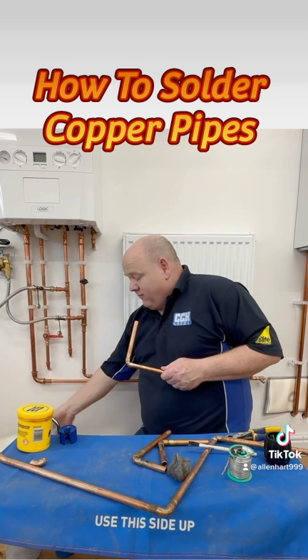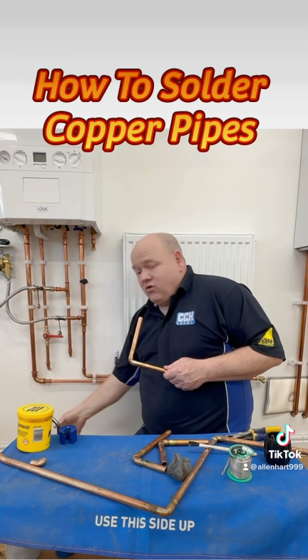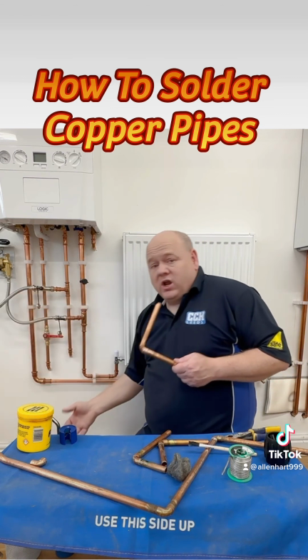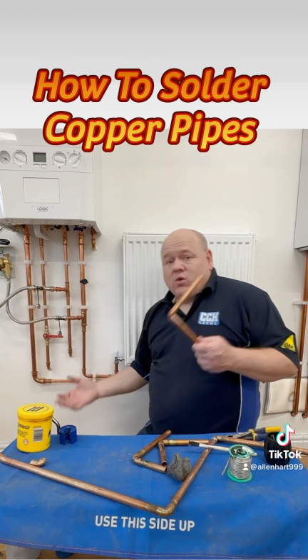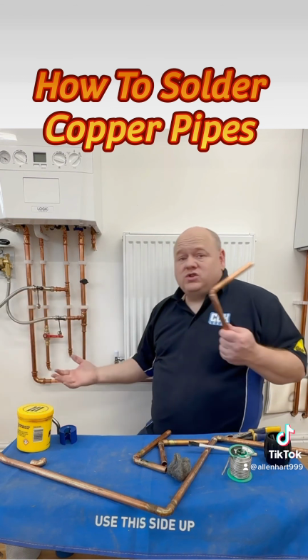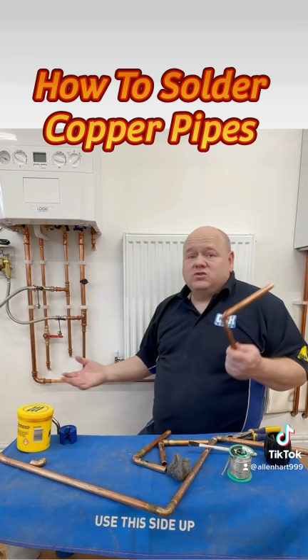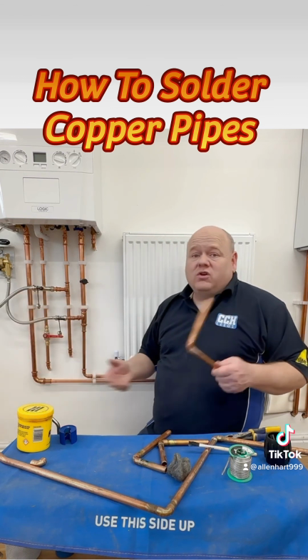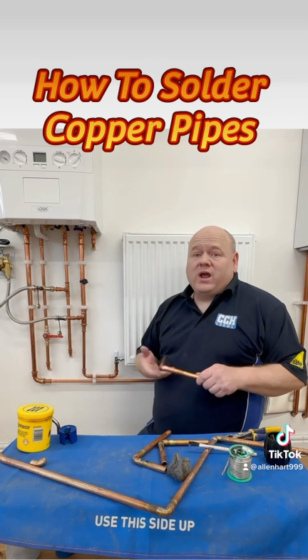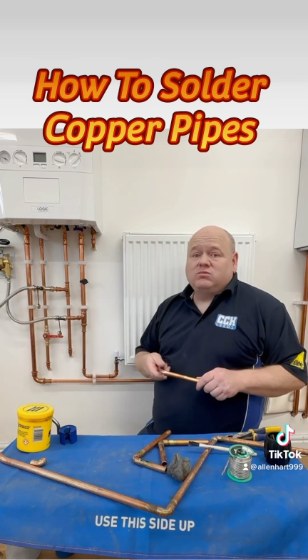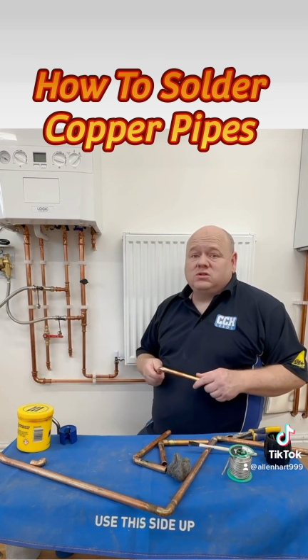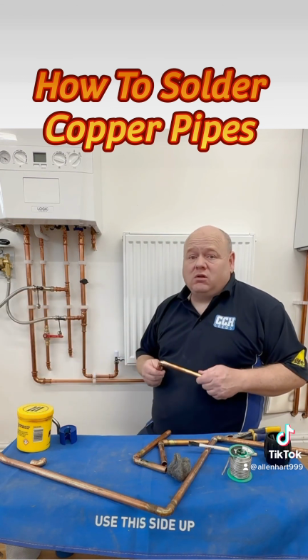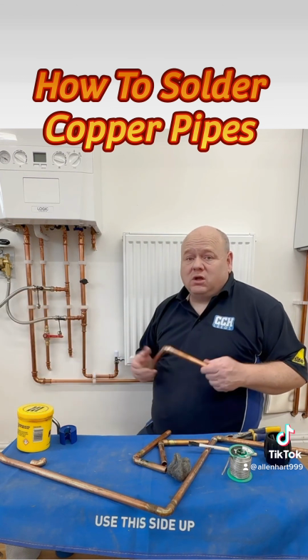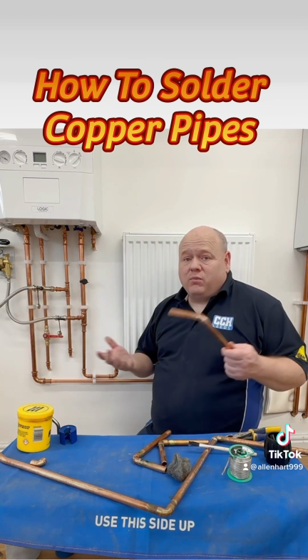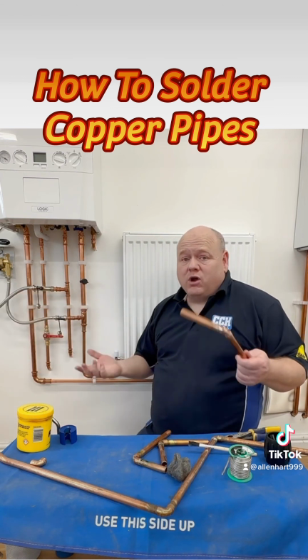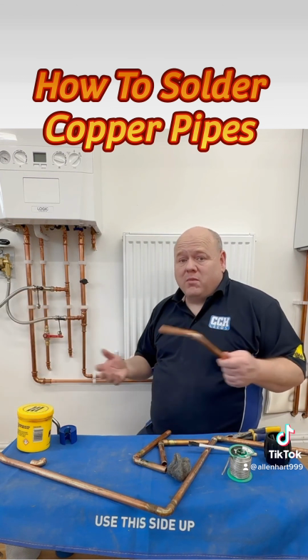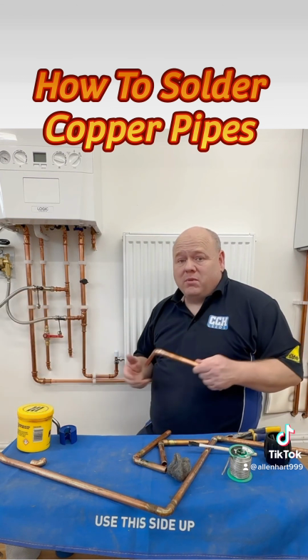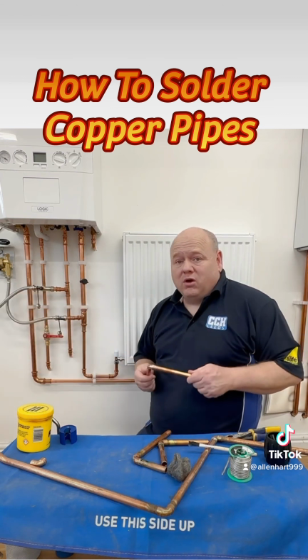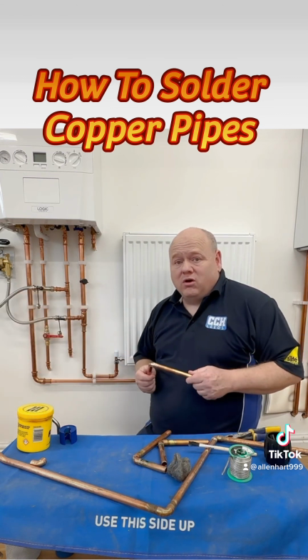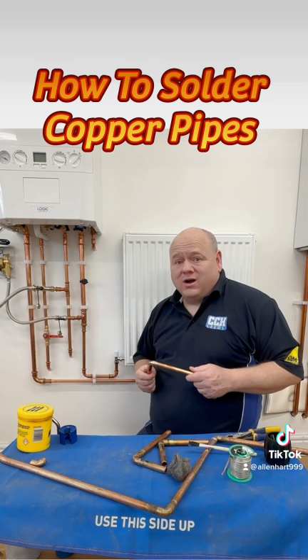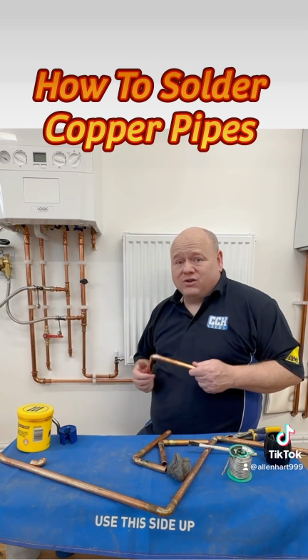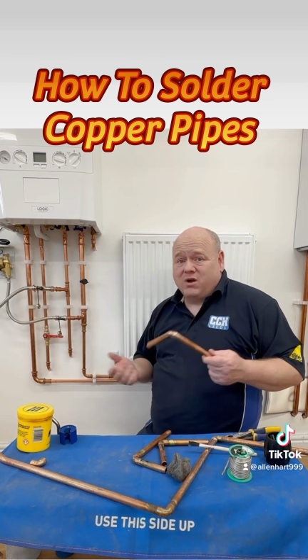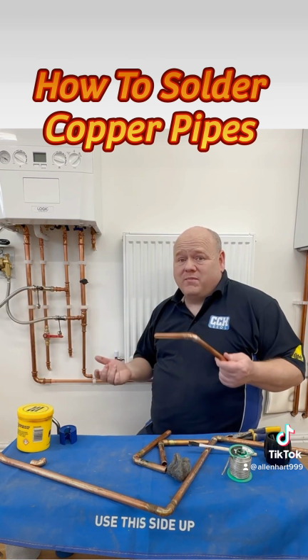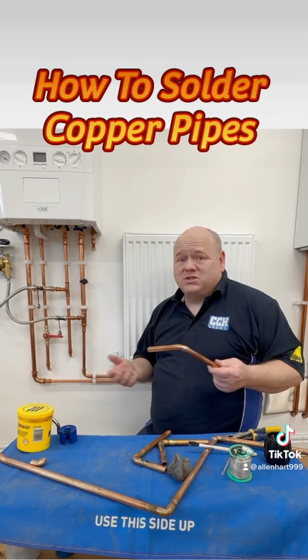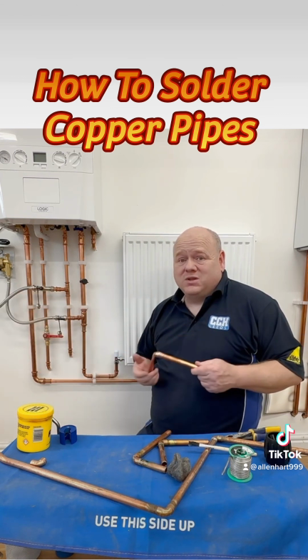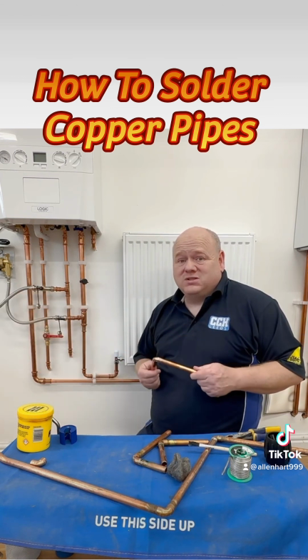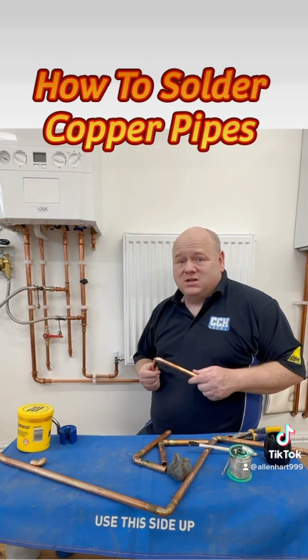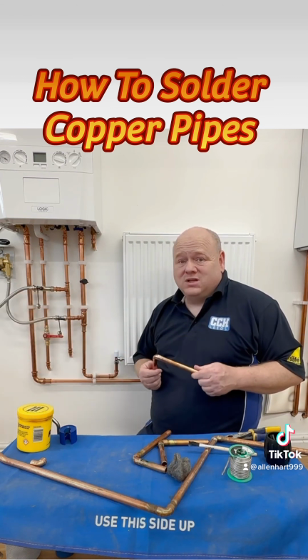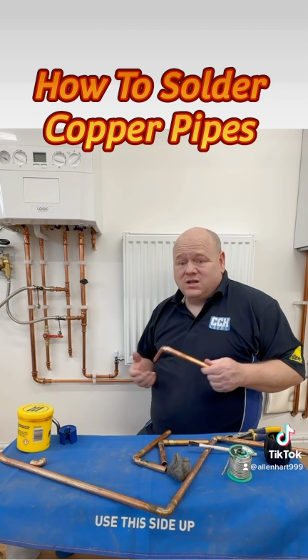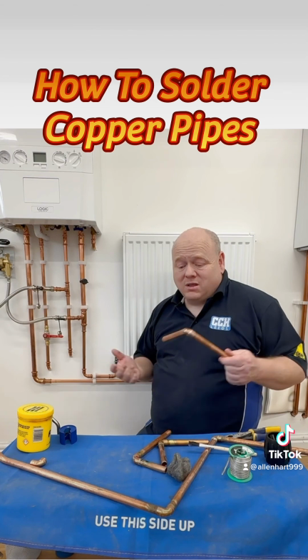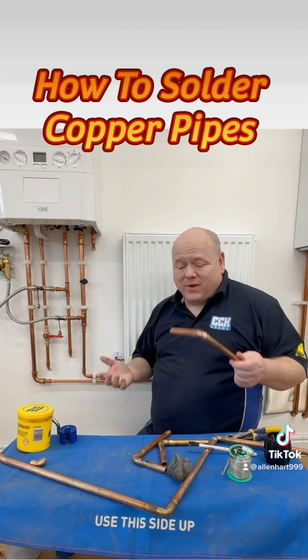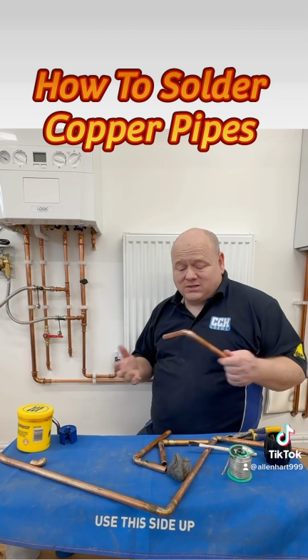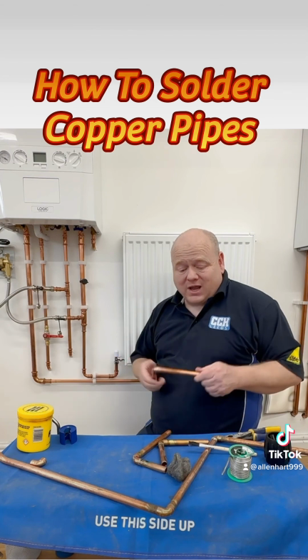If you've got any questions on how to solder, put a comment below and I'll try my best to answer.